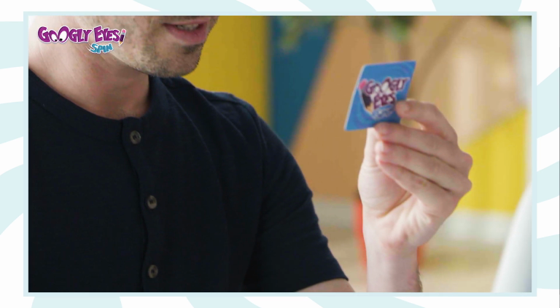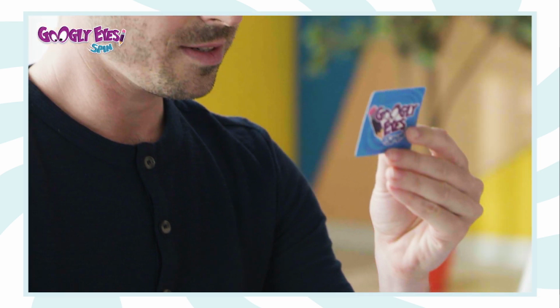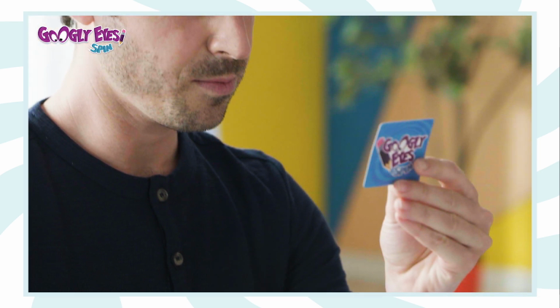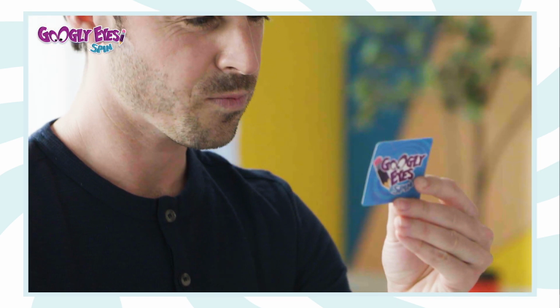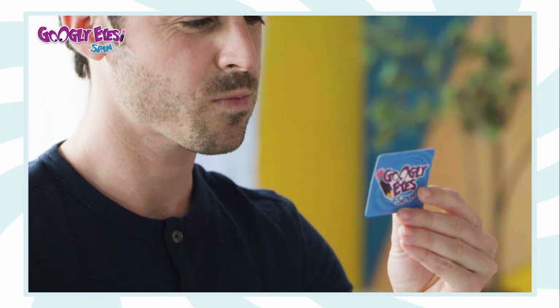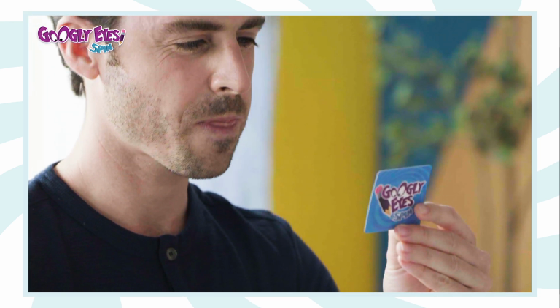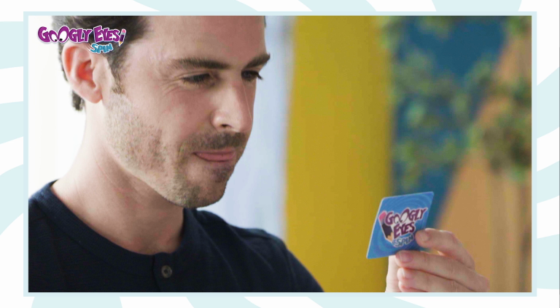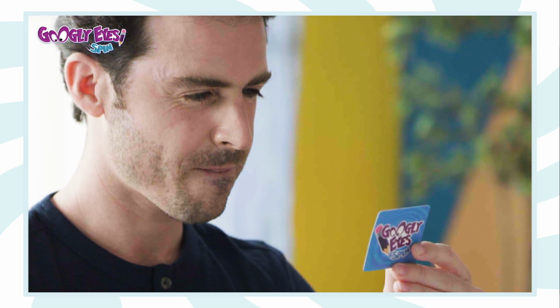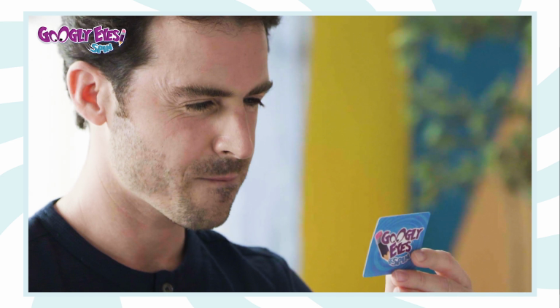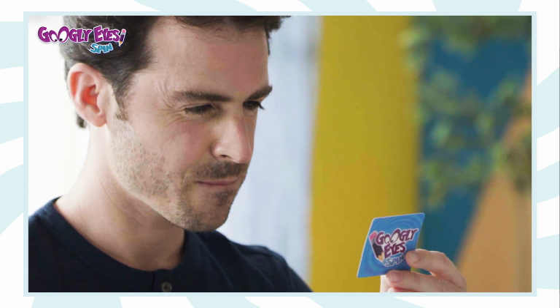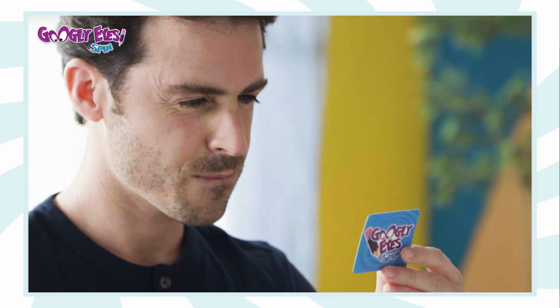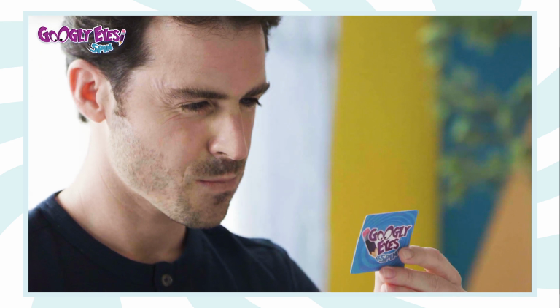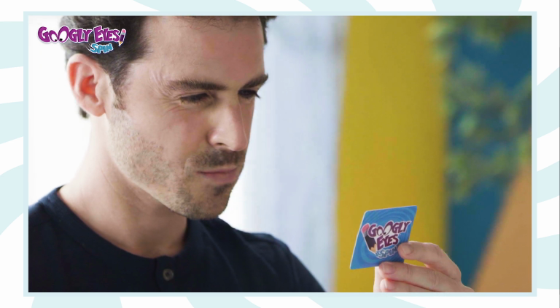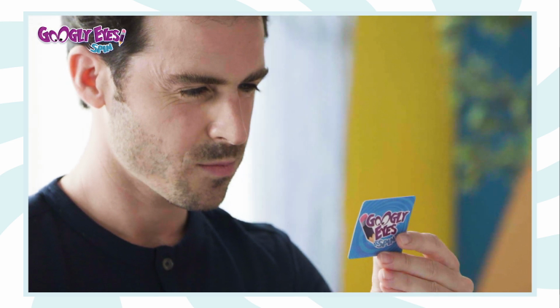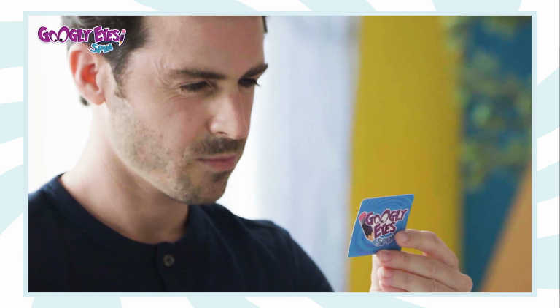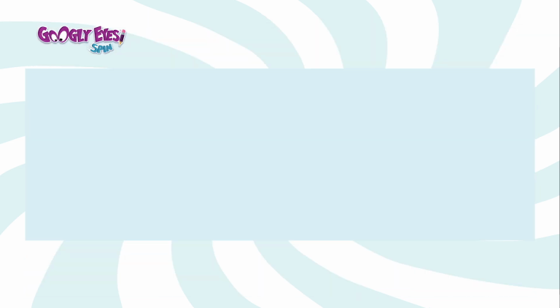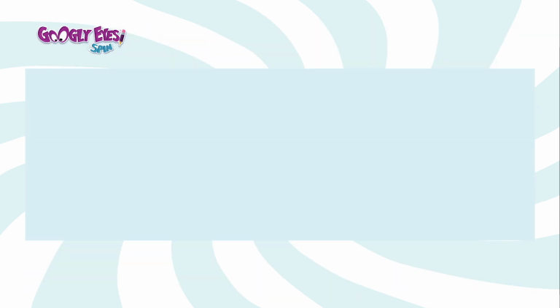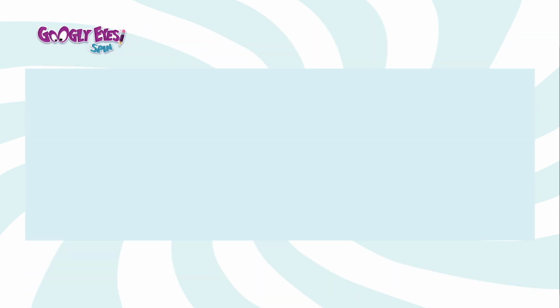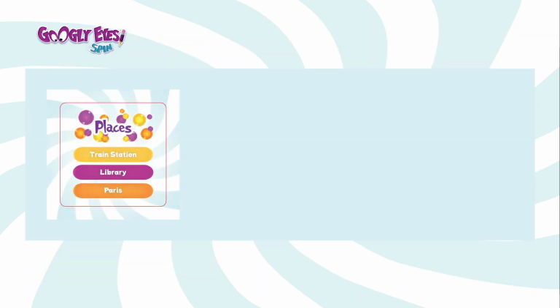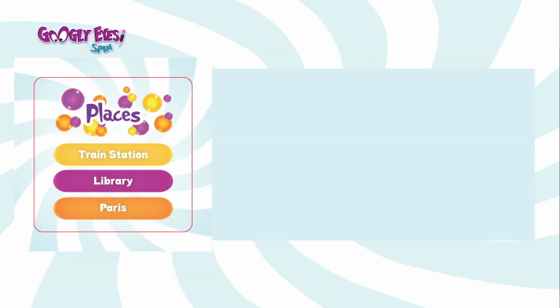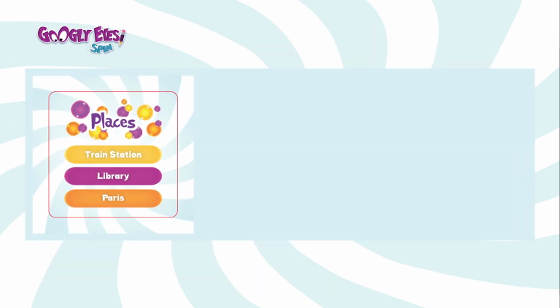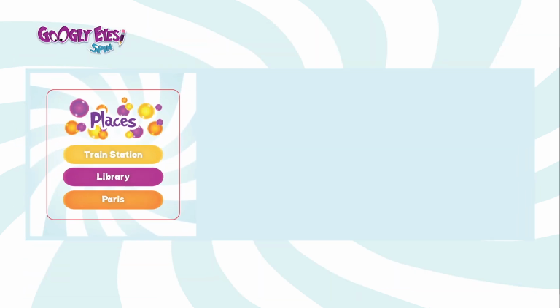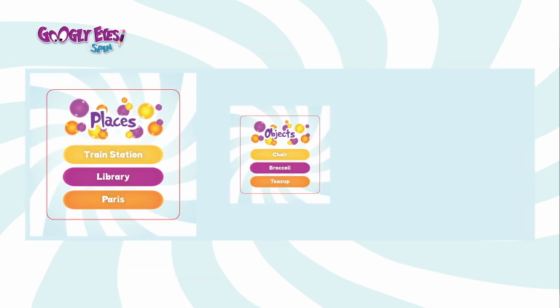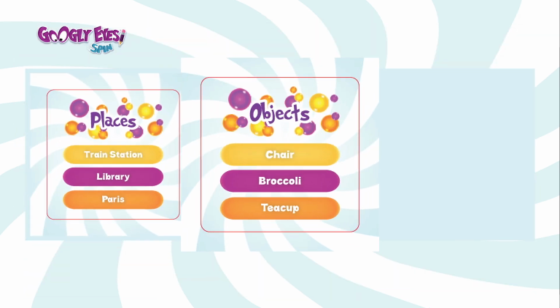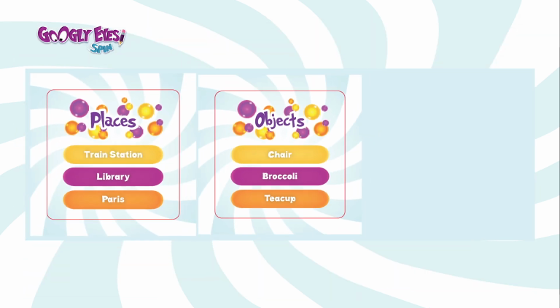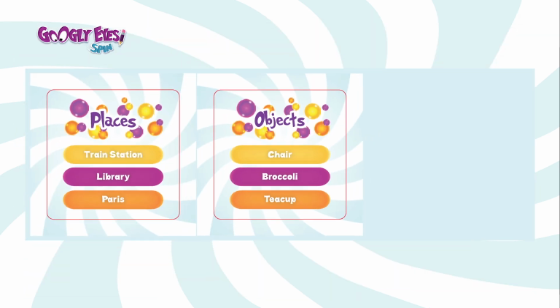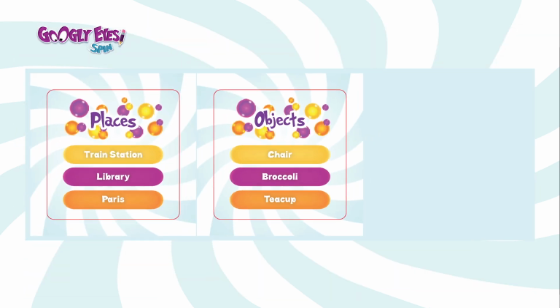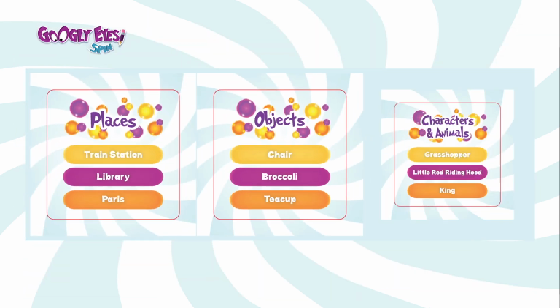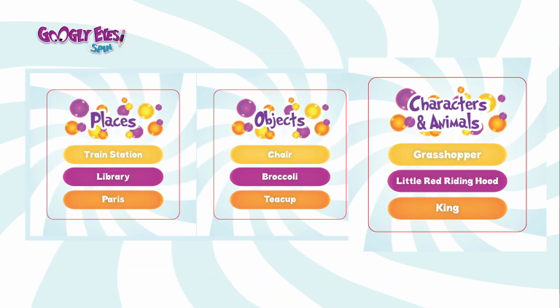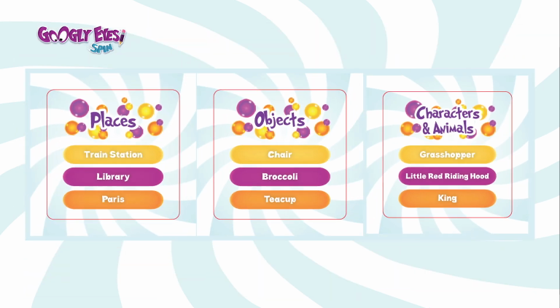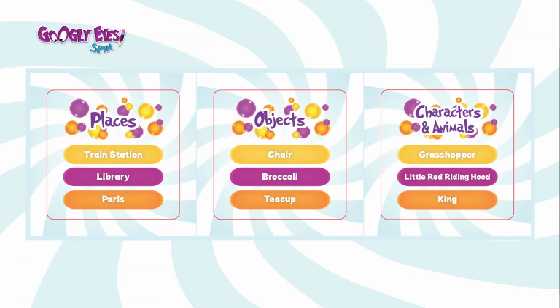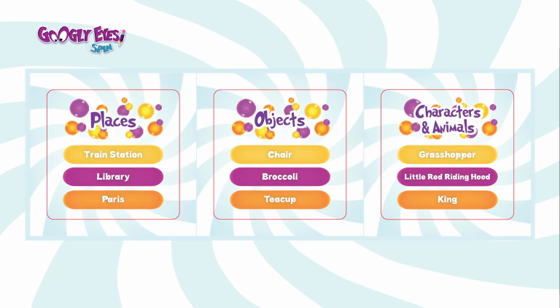Before you start to draw, tell your team the category. Categories can be places, objects, characters and animals.